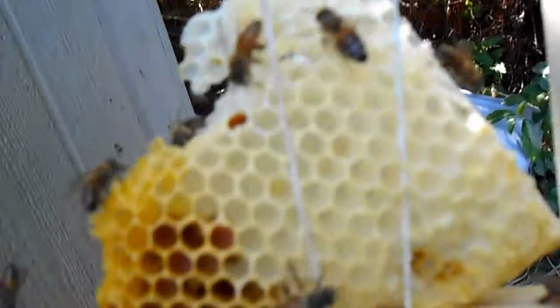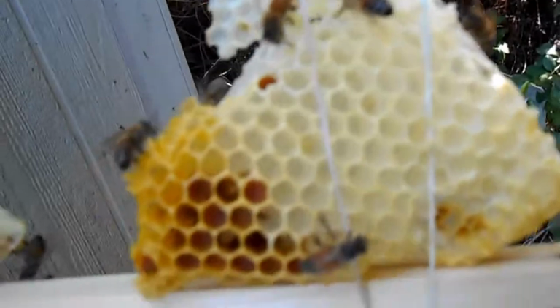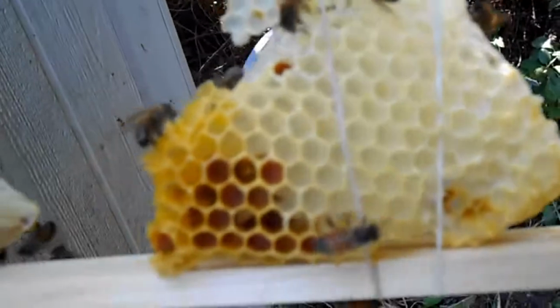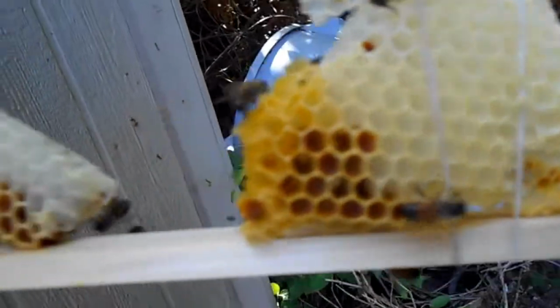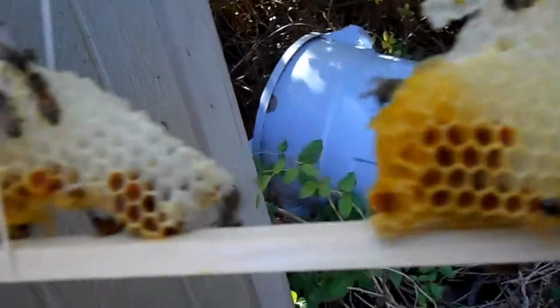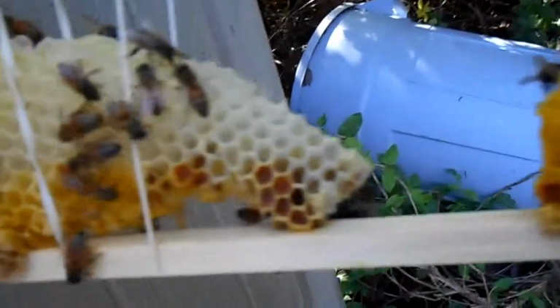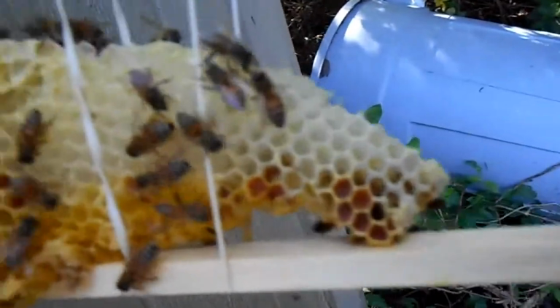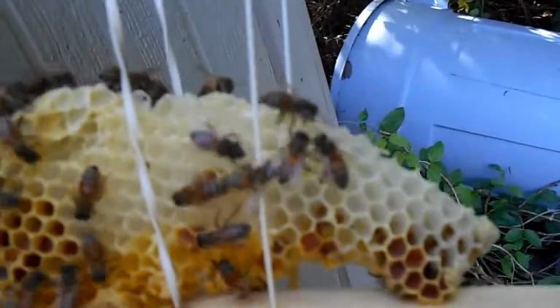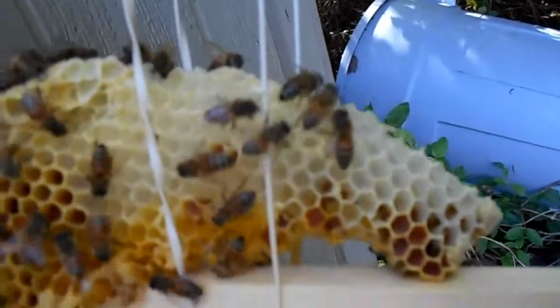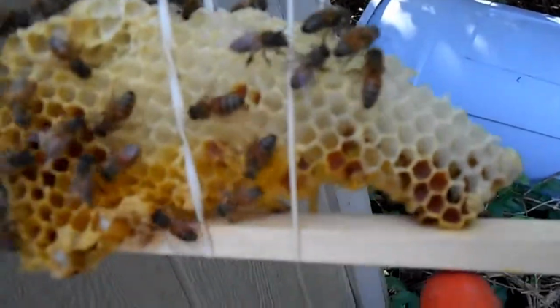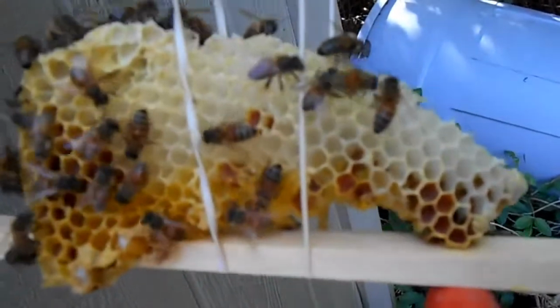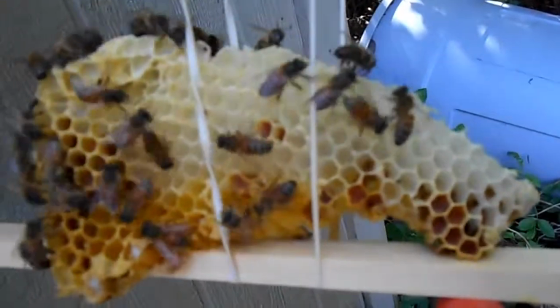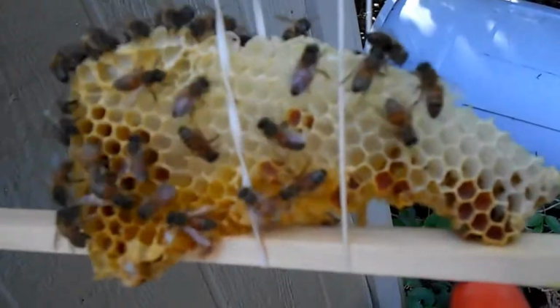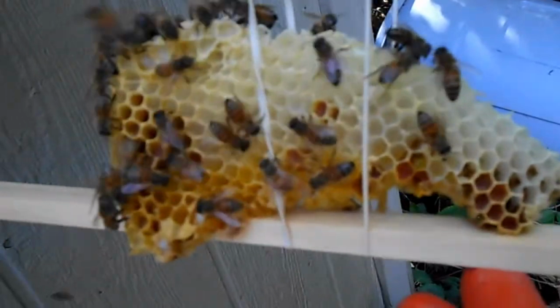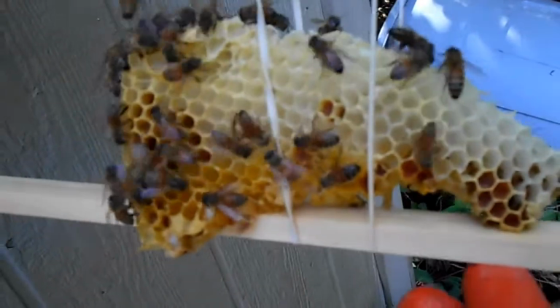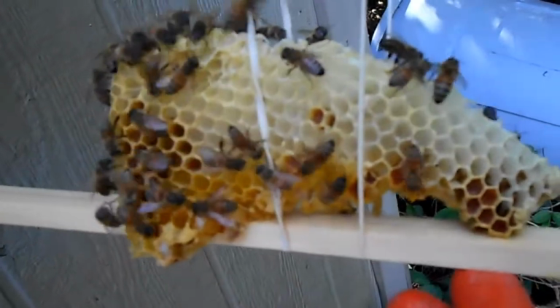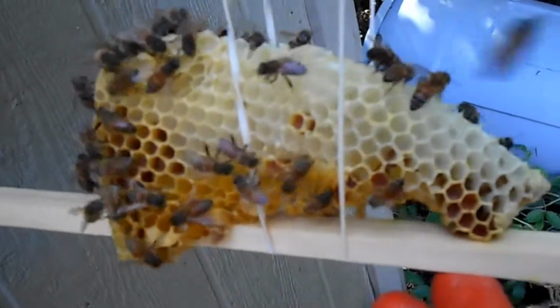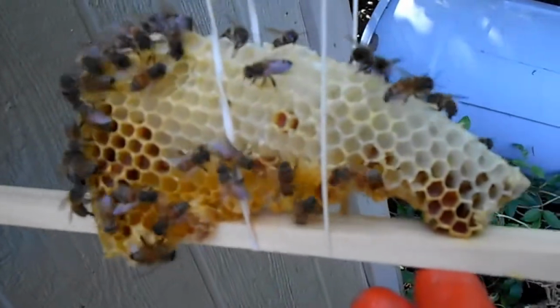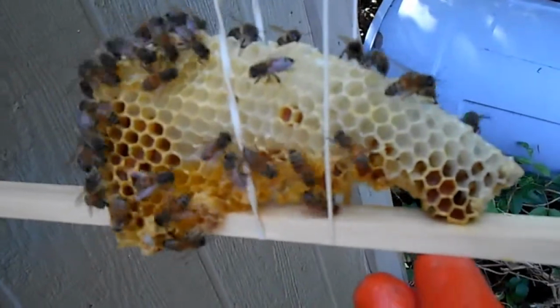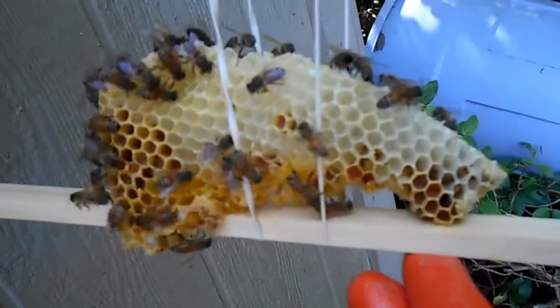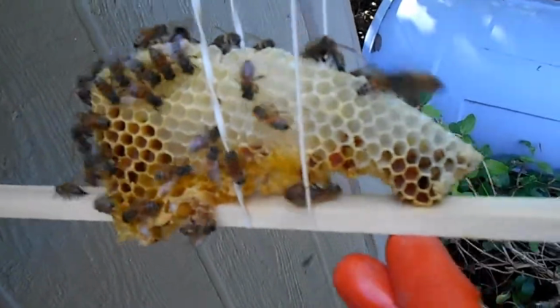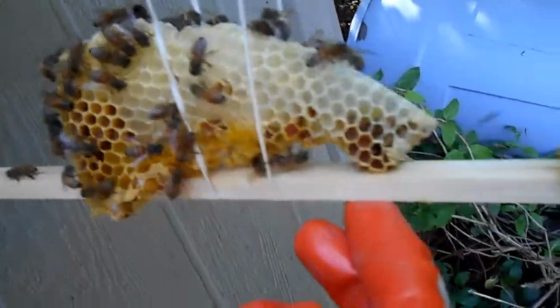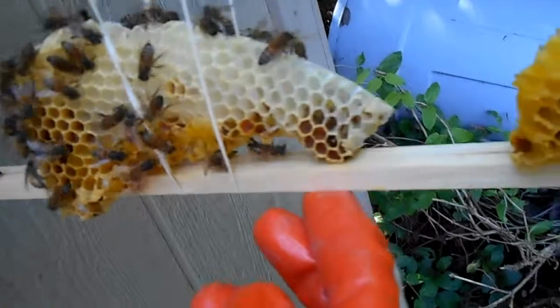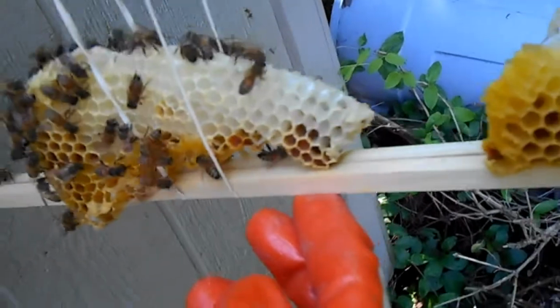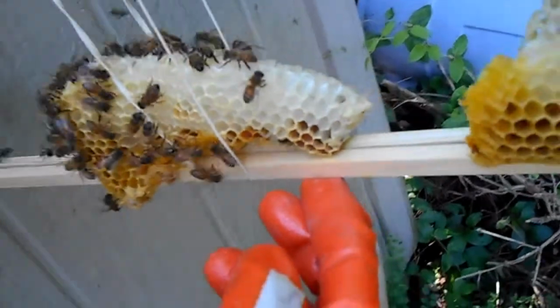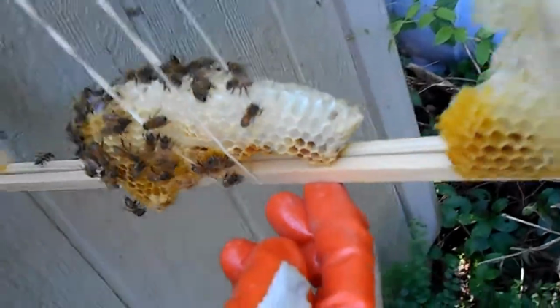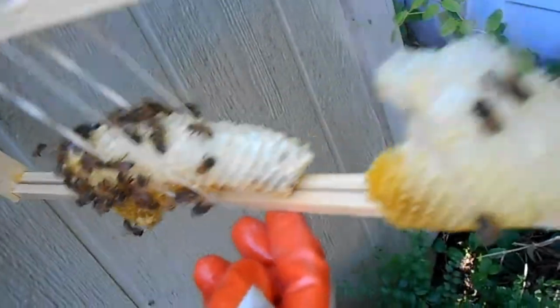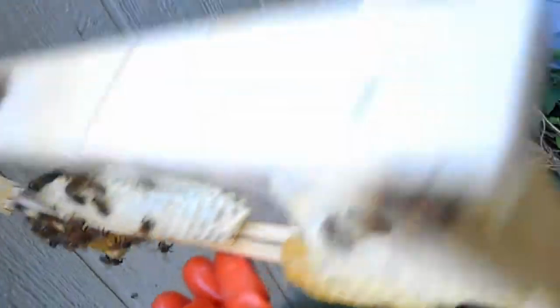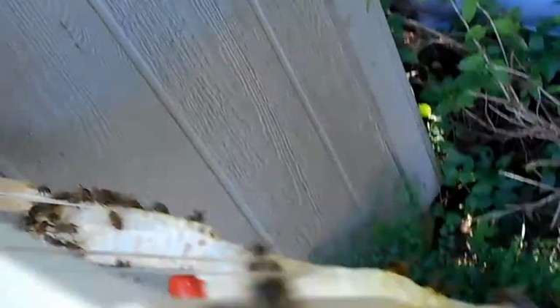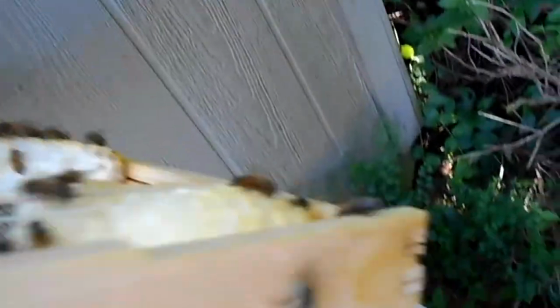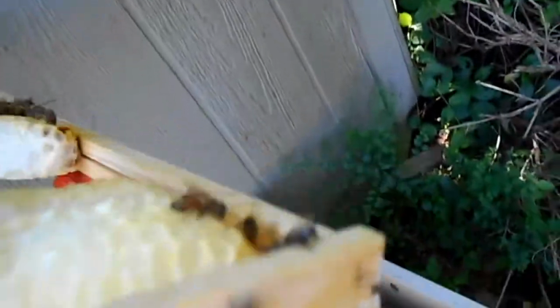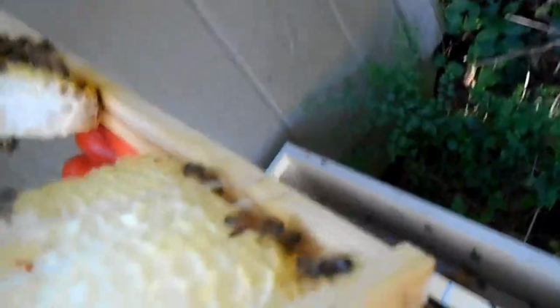There's some pollen there. I don't see the queen on this one.